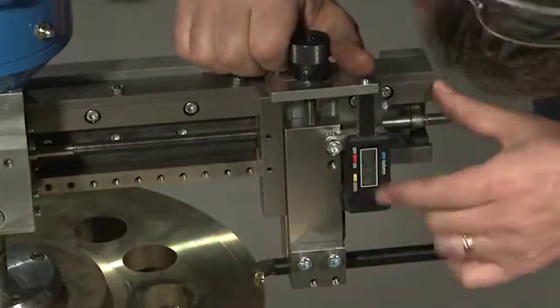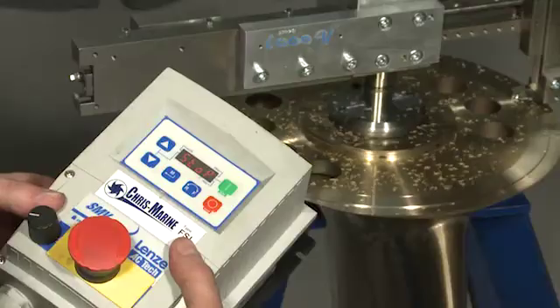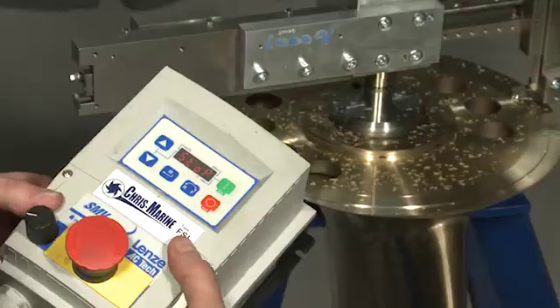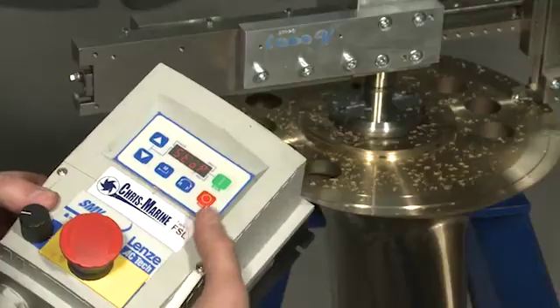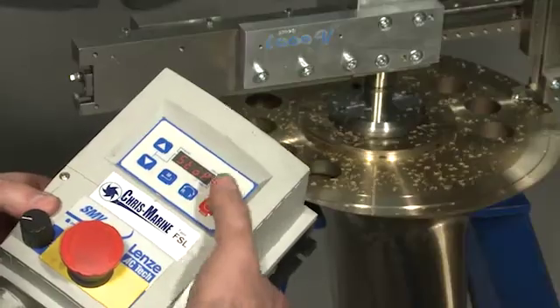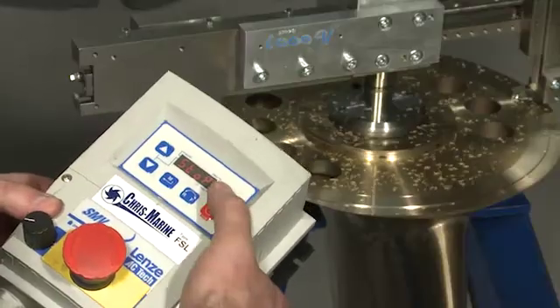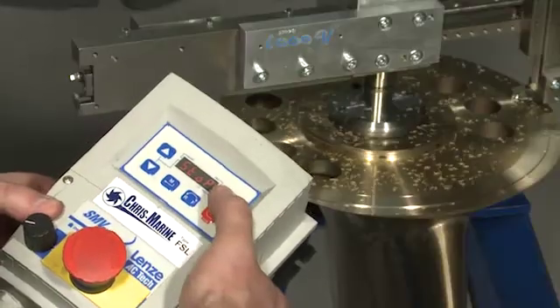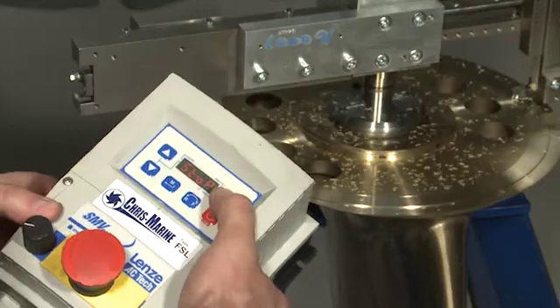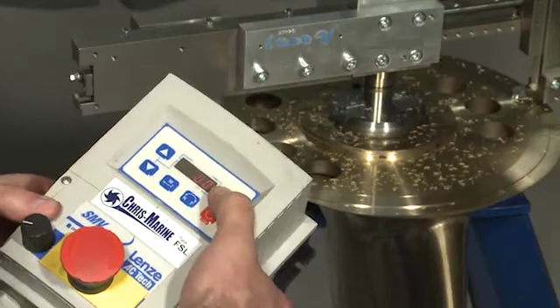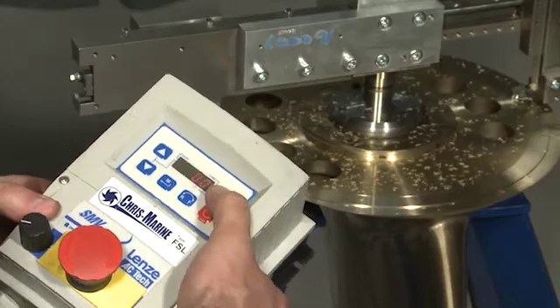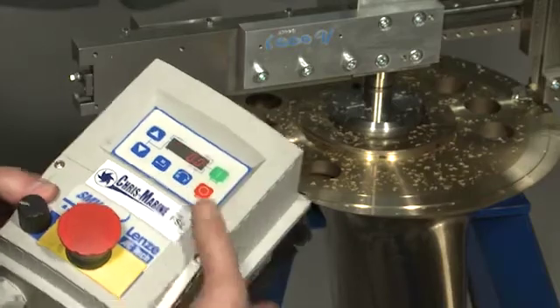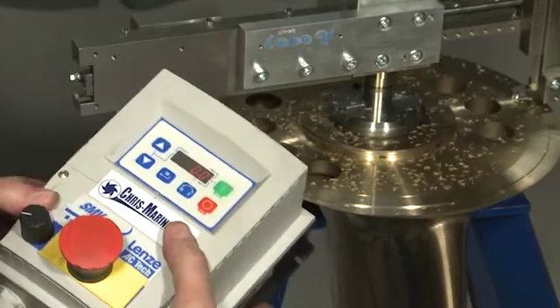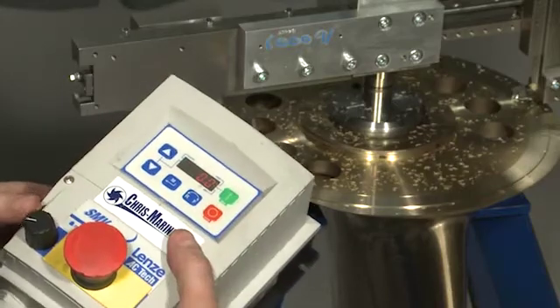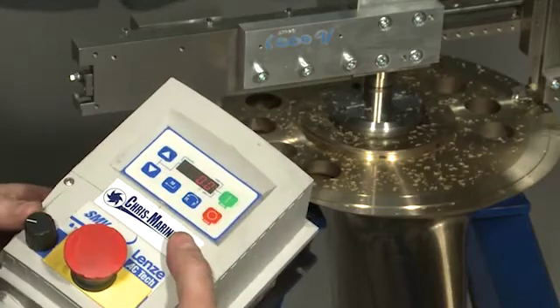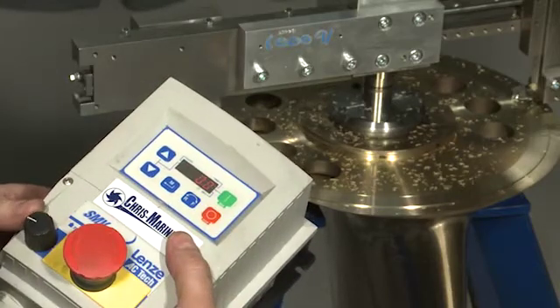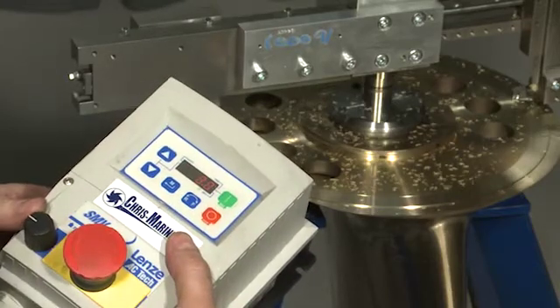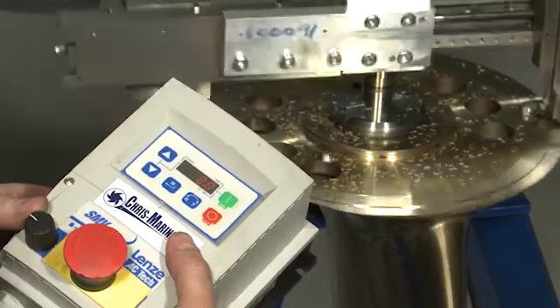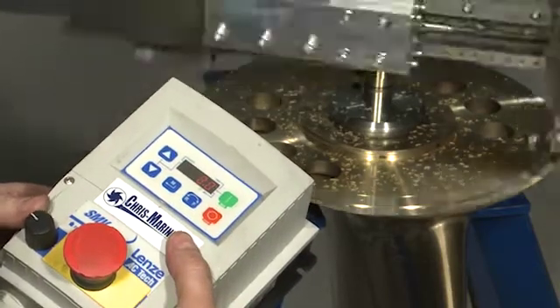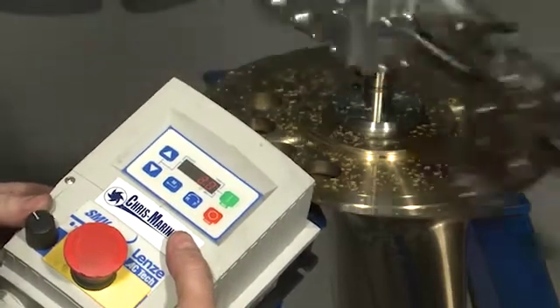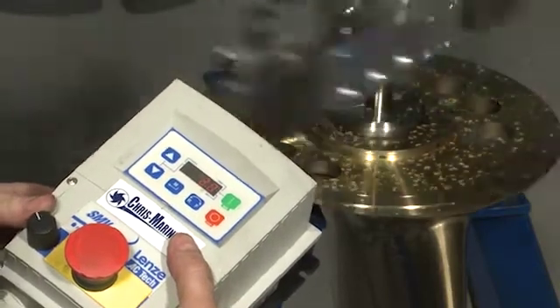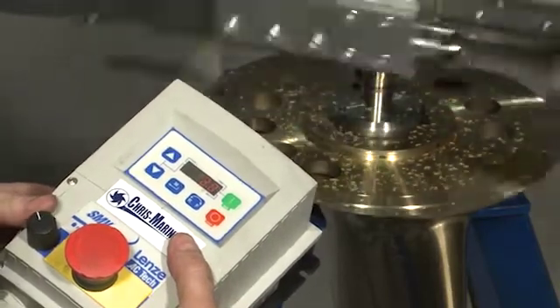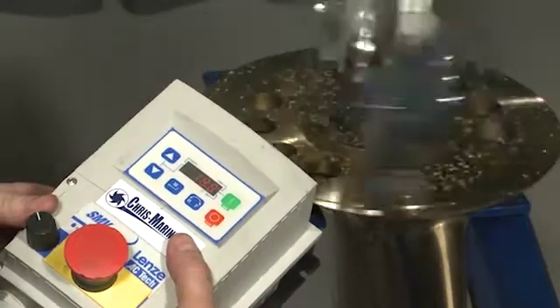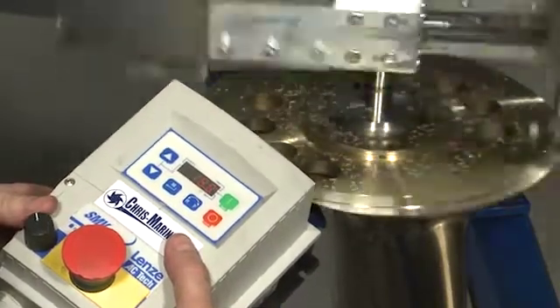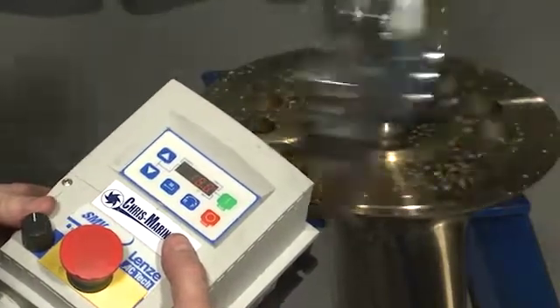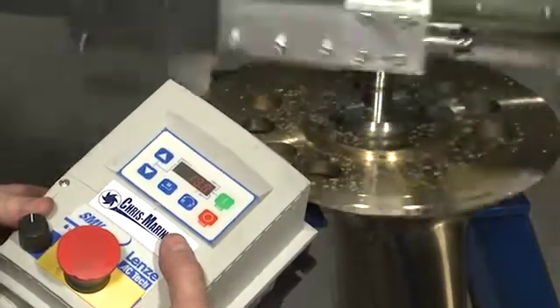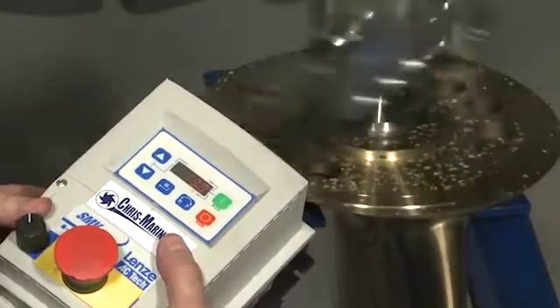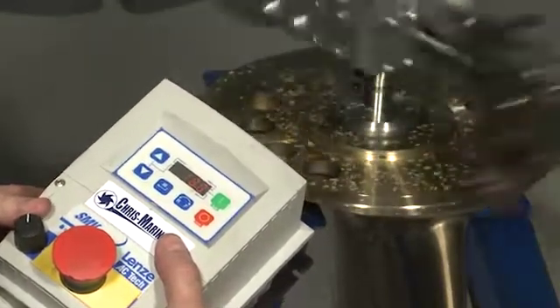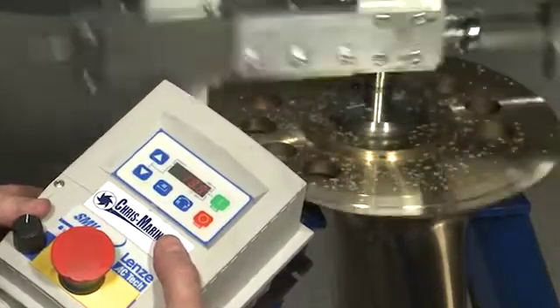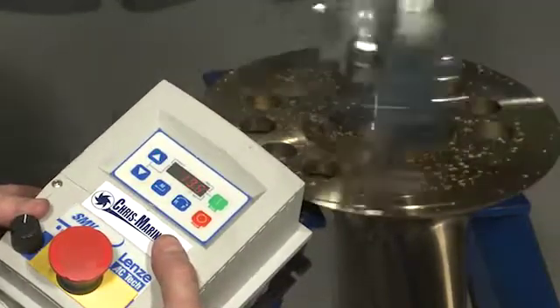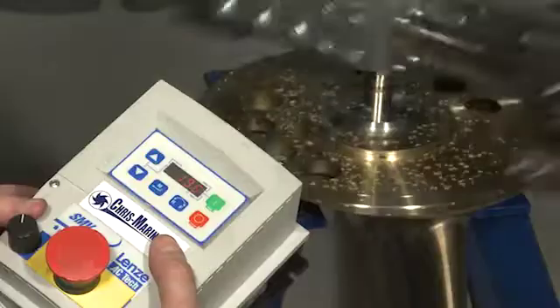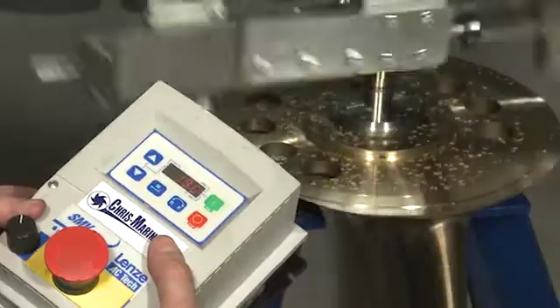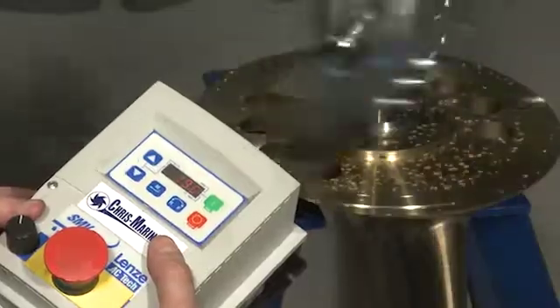The FSL is safe to use as it is operated from the external control unit, where you can adjust both feed and machining speed.